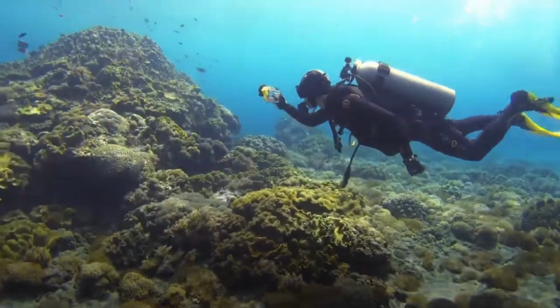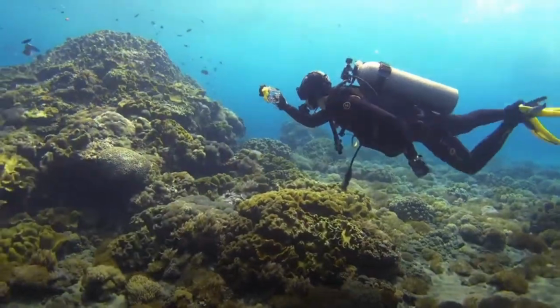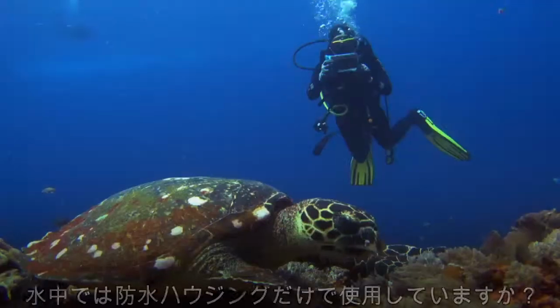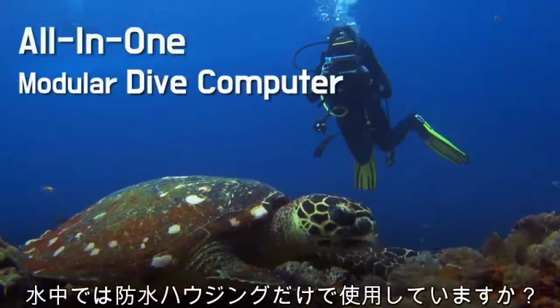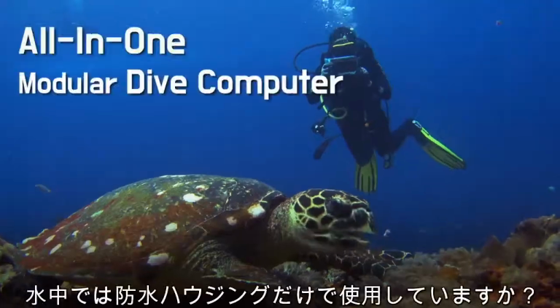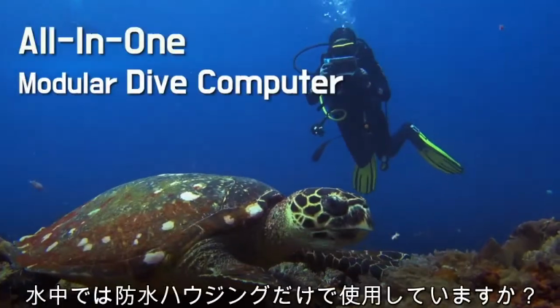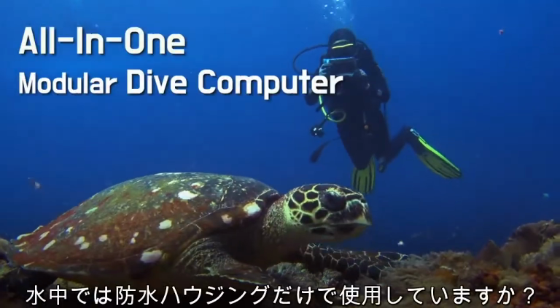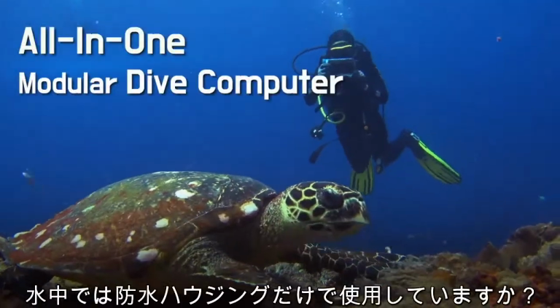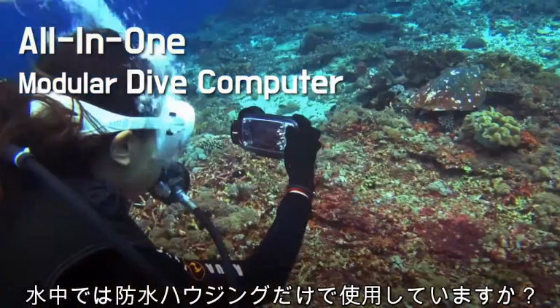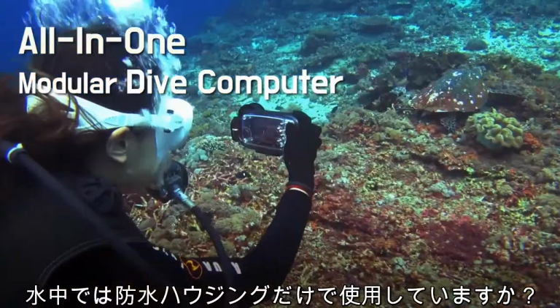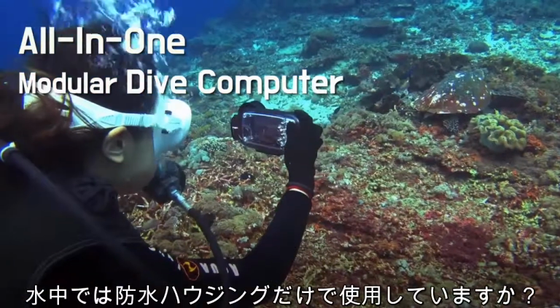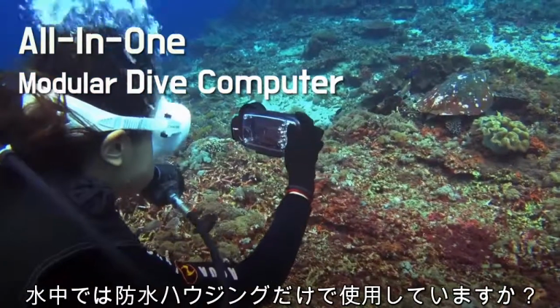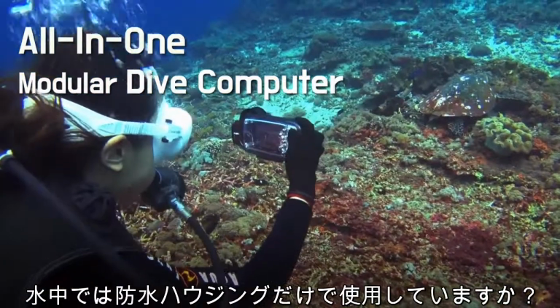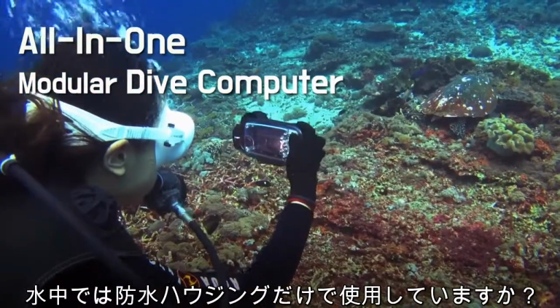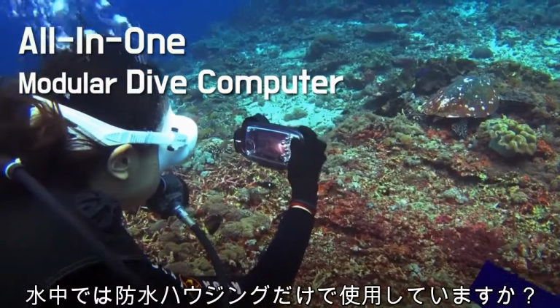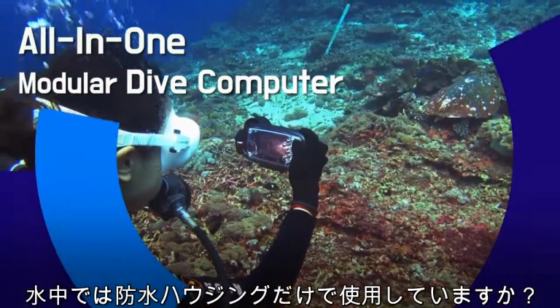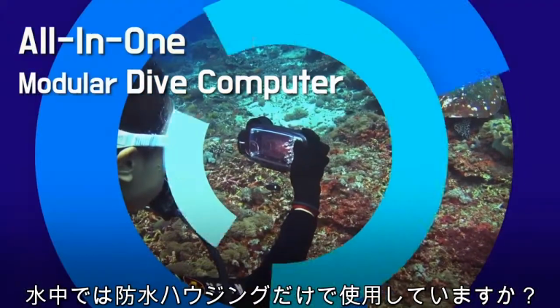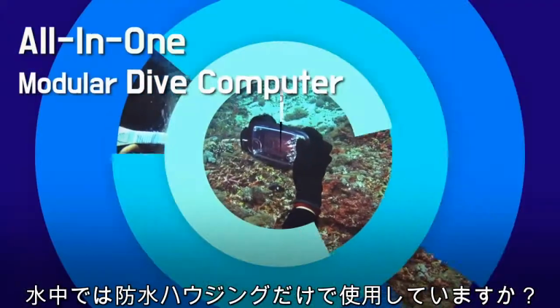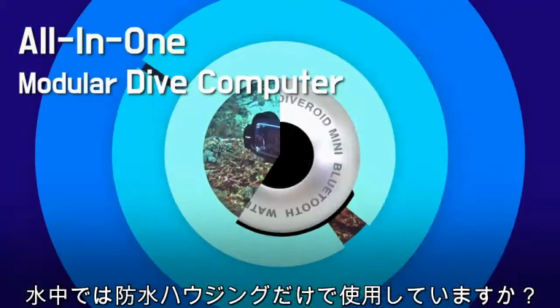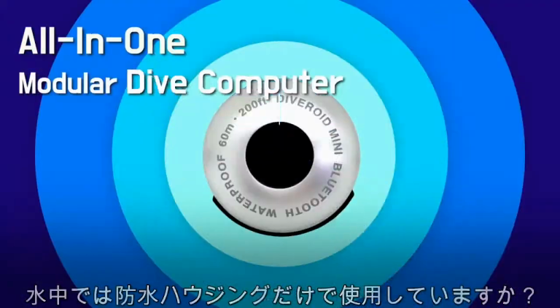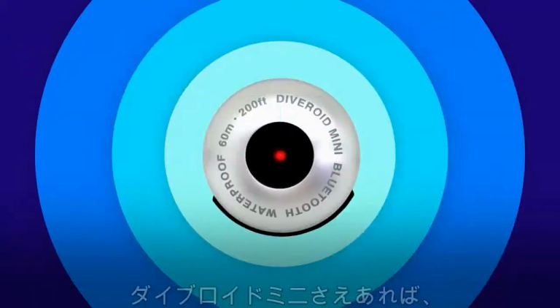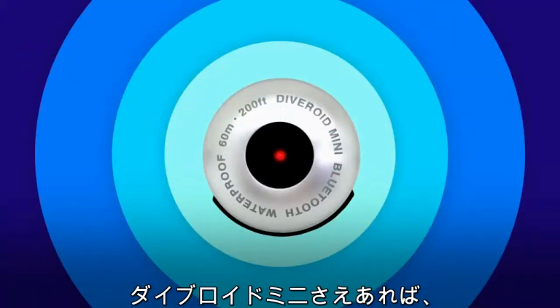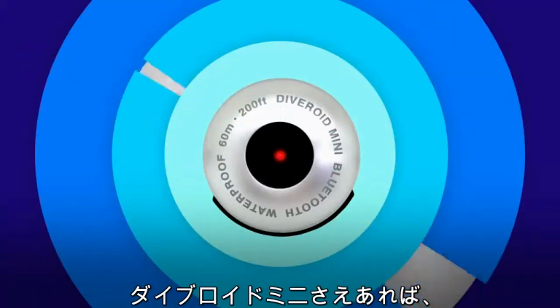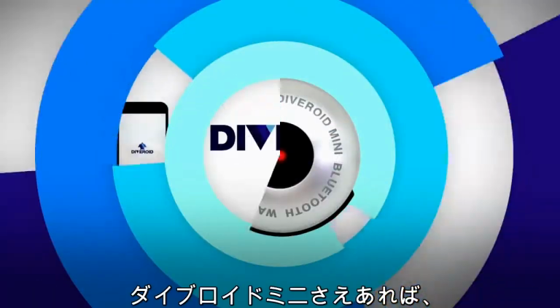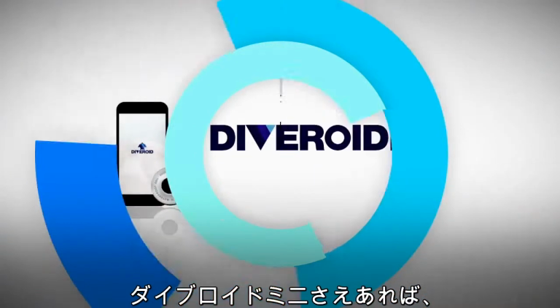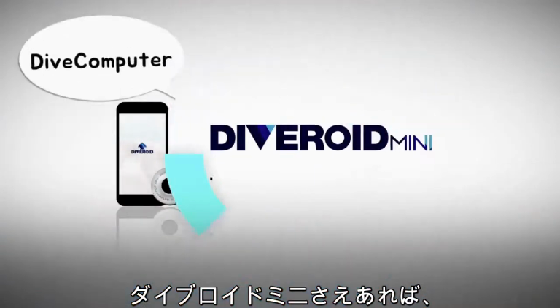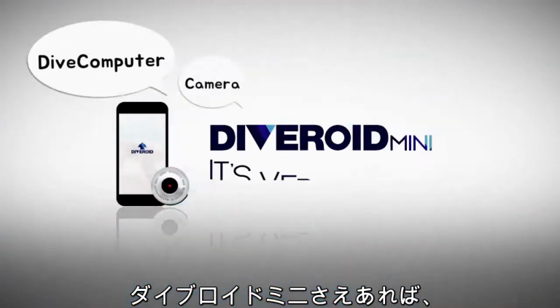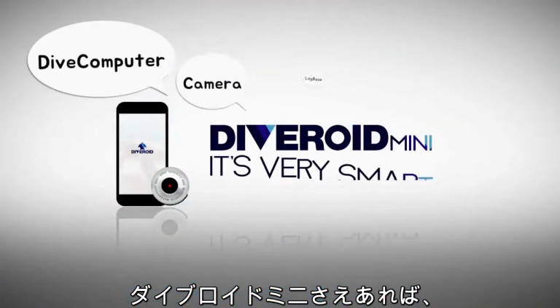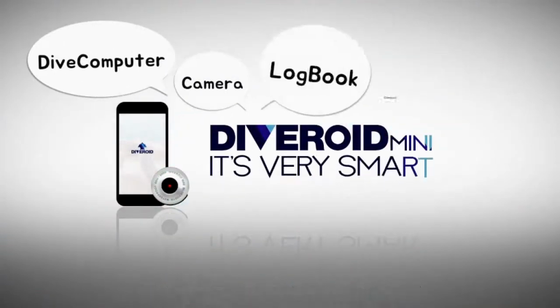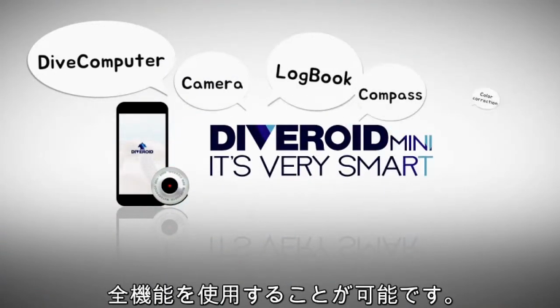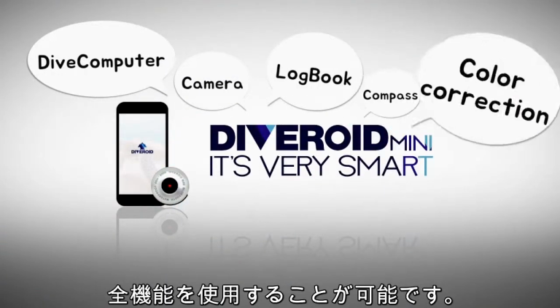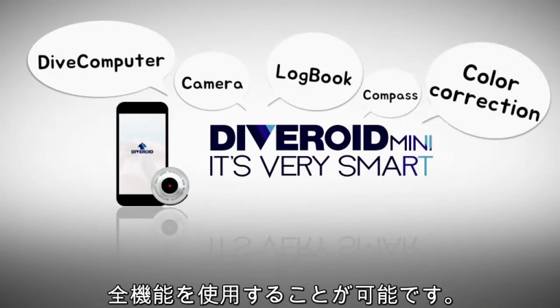Do you use only the camera function with waterproof housing? With Diveroid Mini, everything is possible.